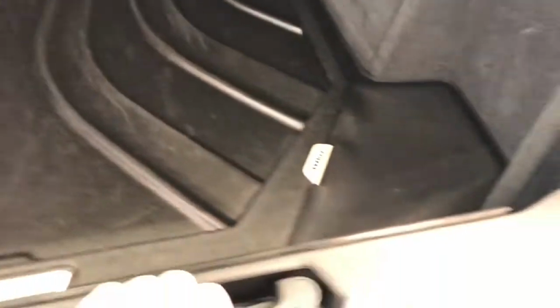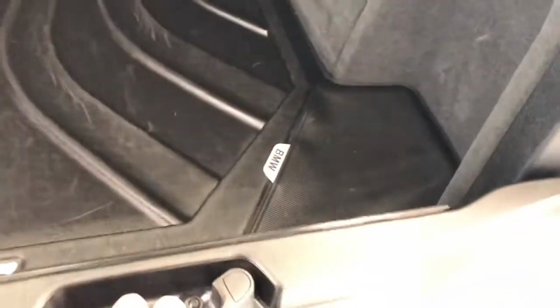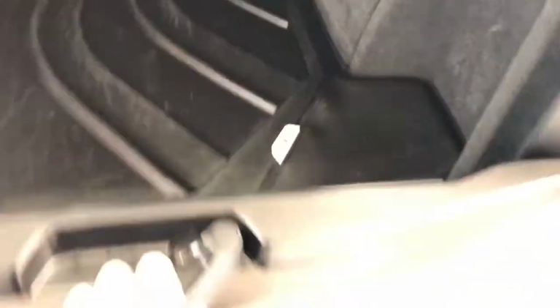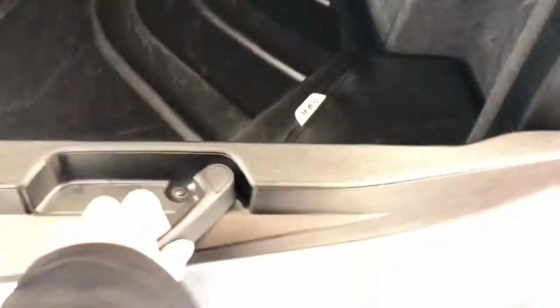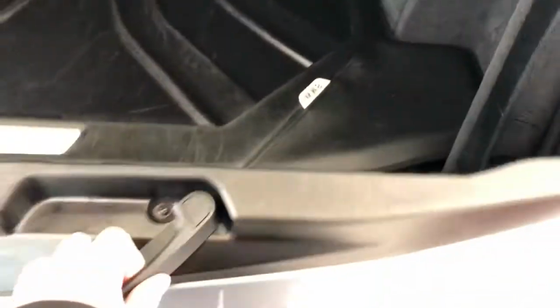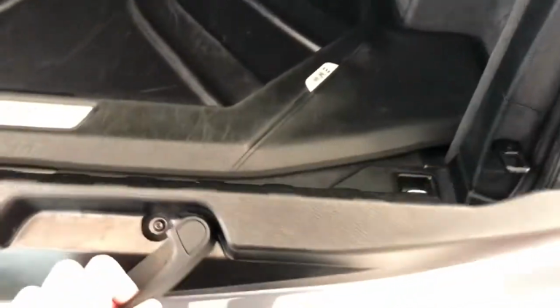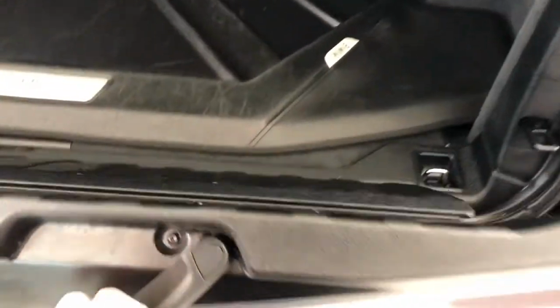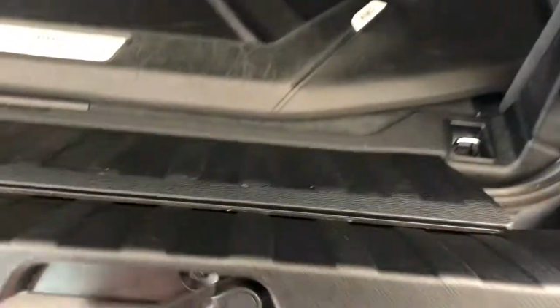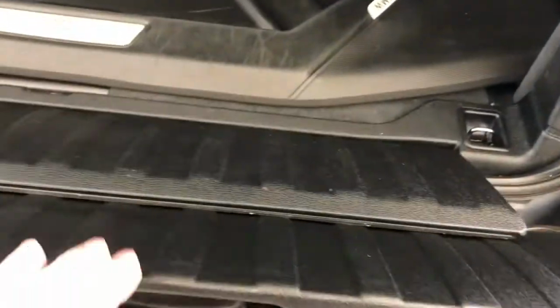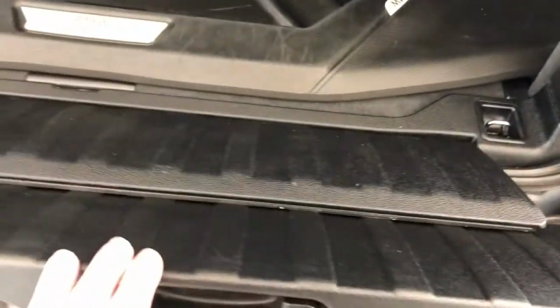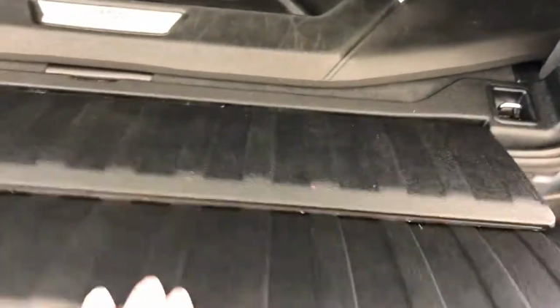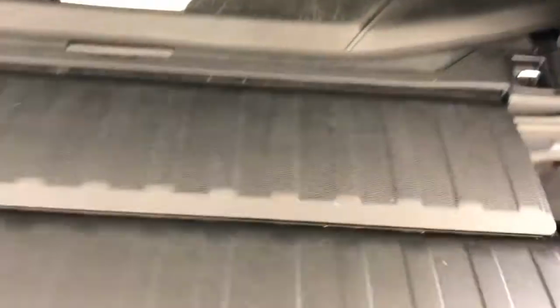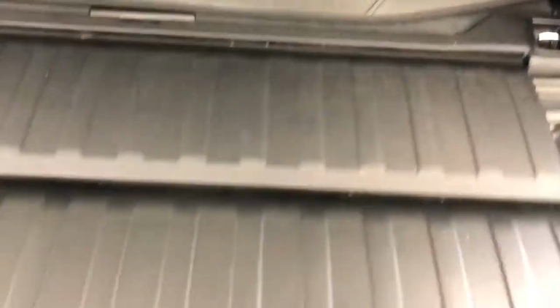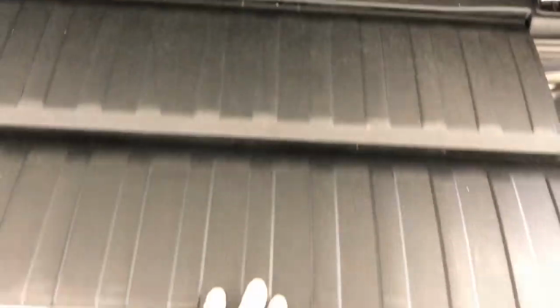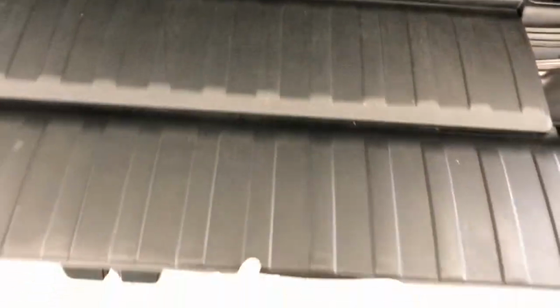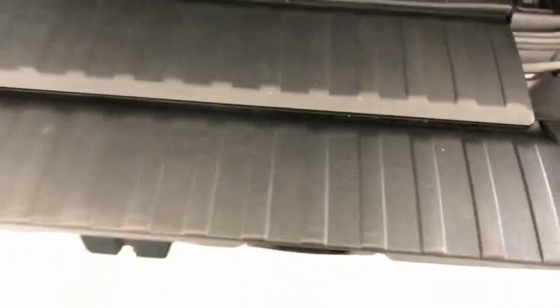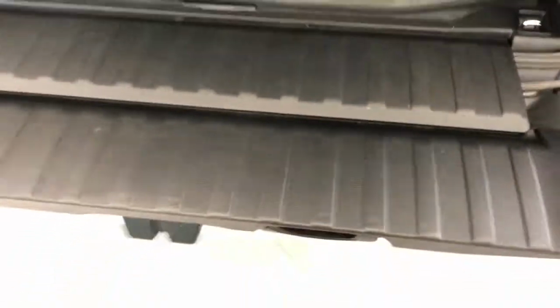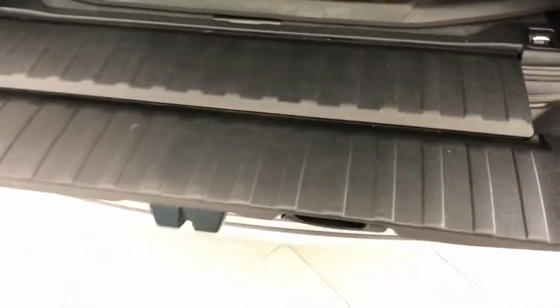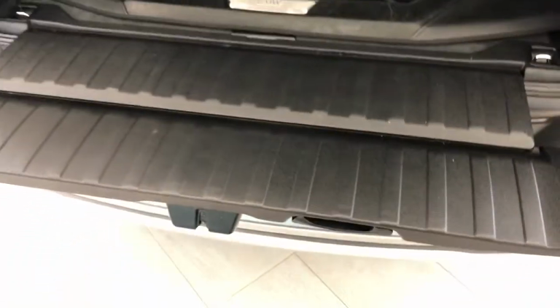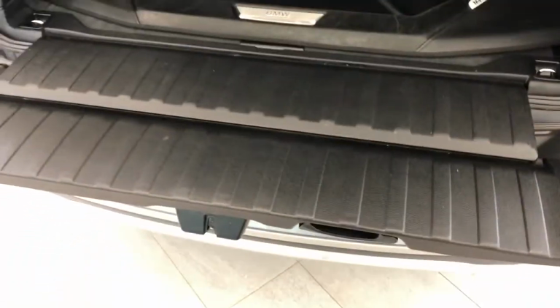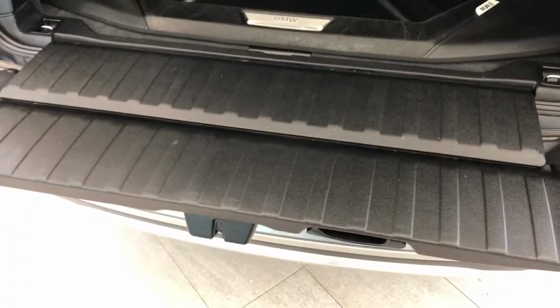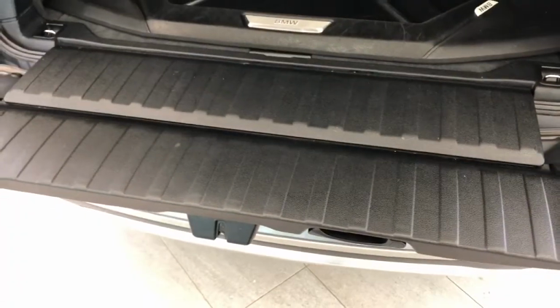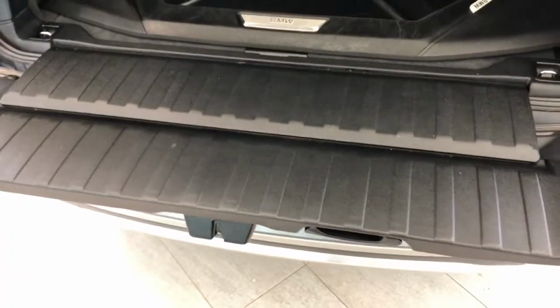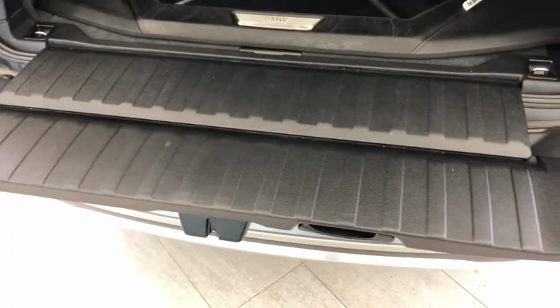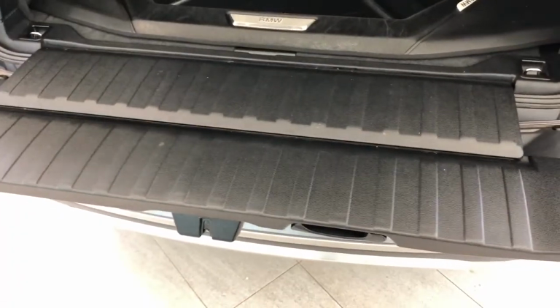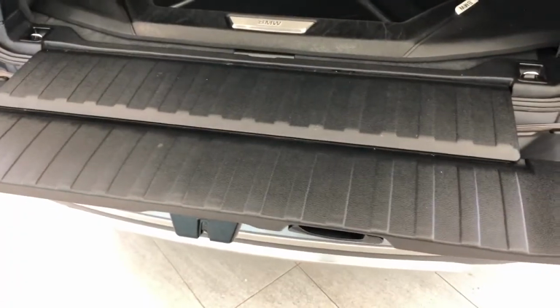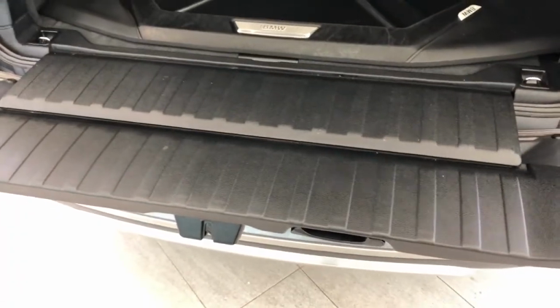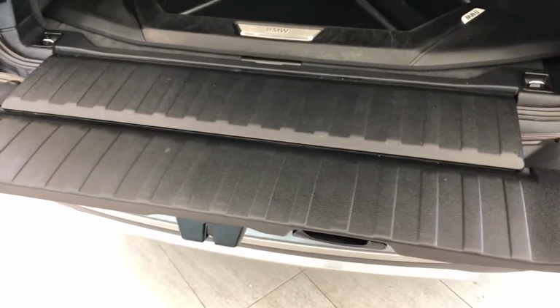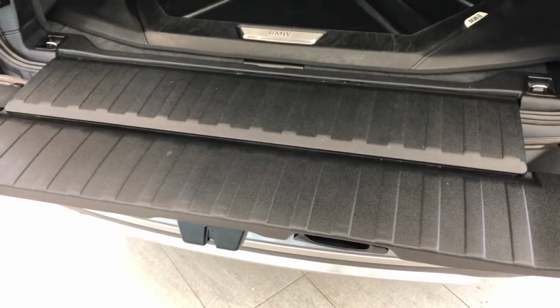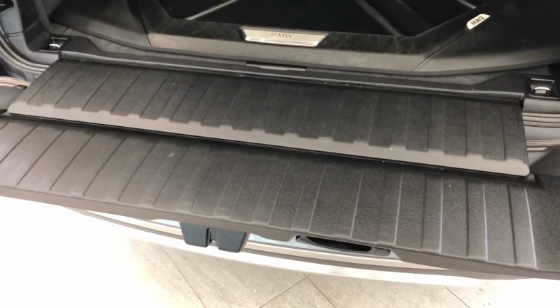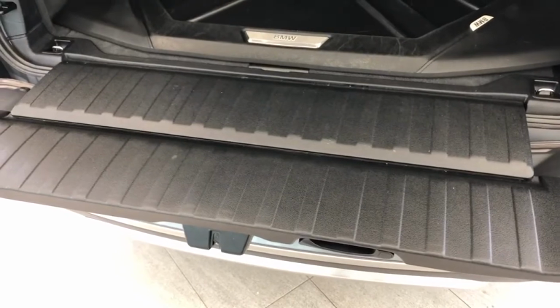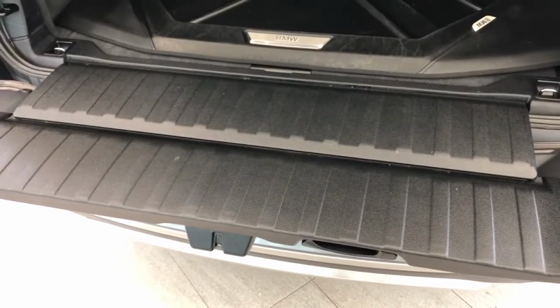Then we can pull down the bottom portion here, revealing extra room to slide in storage, or even just to sit on.